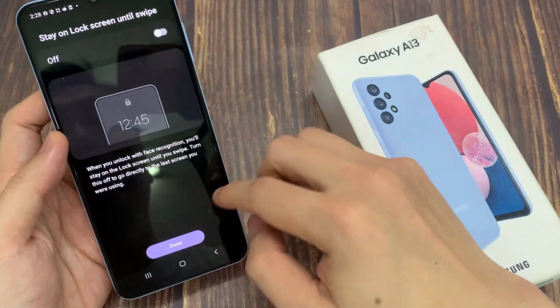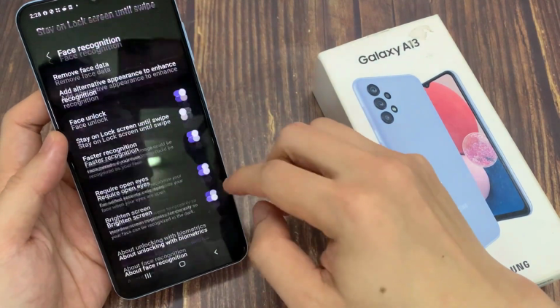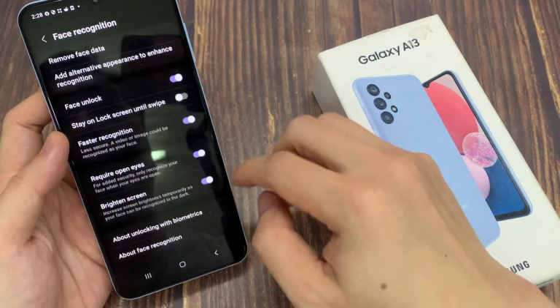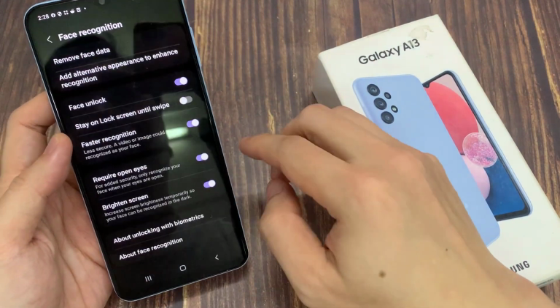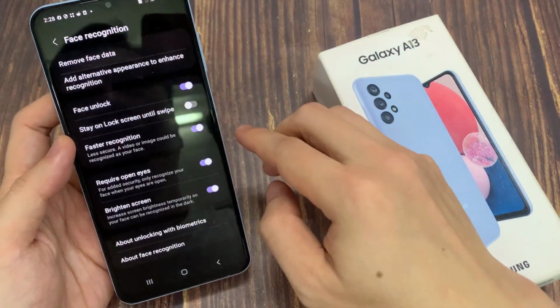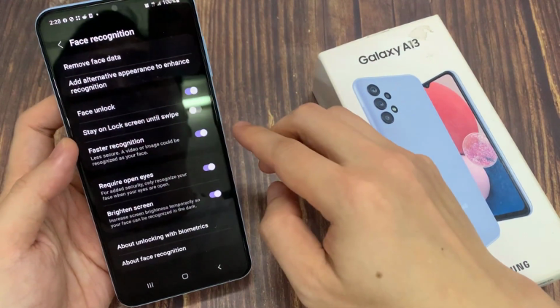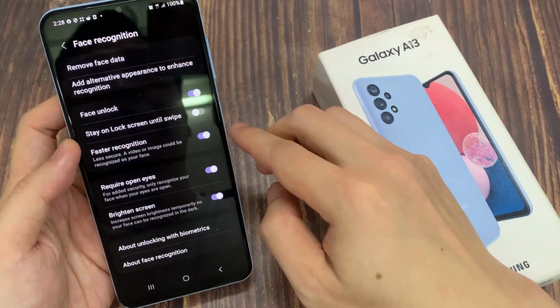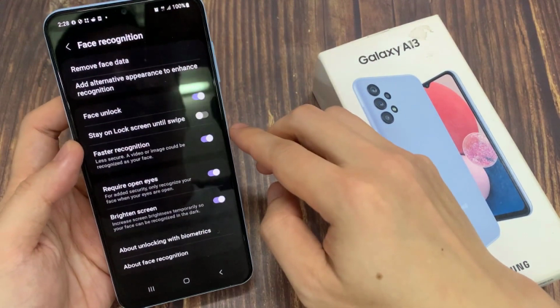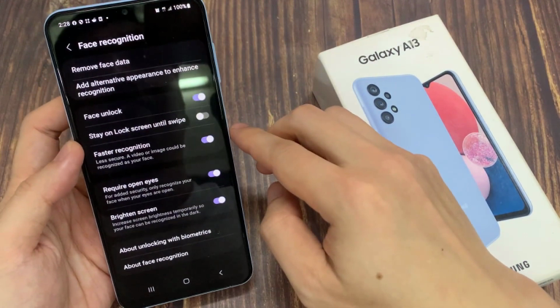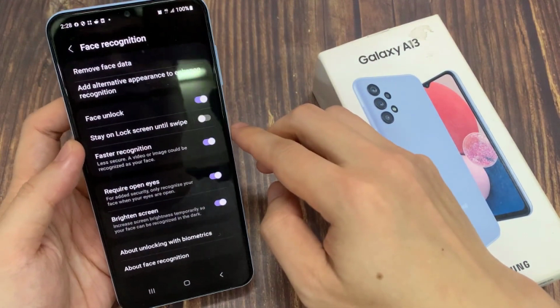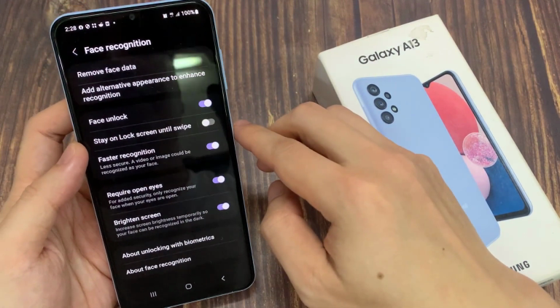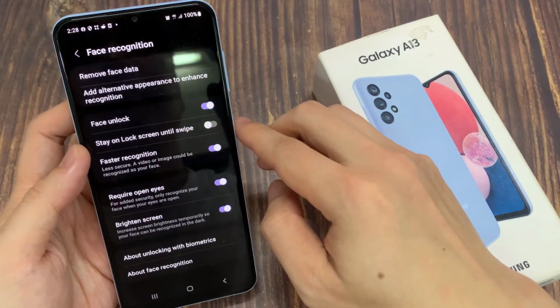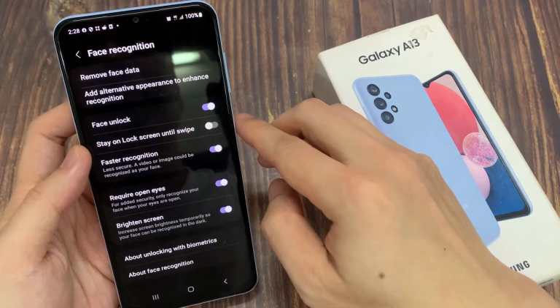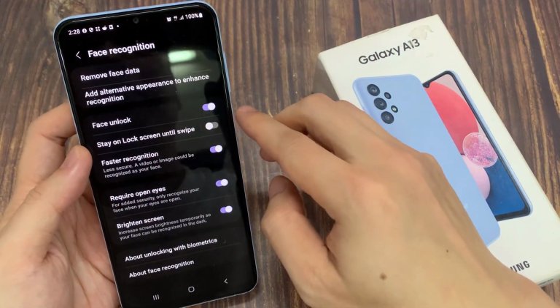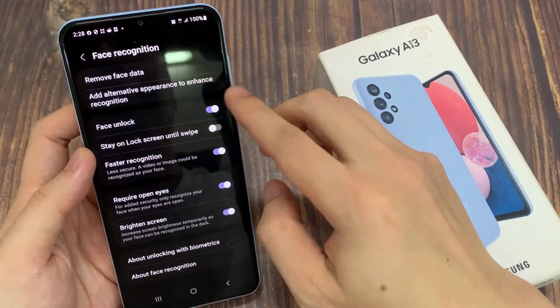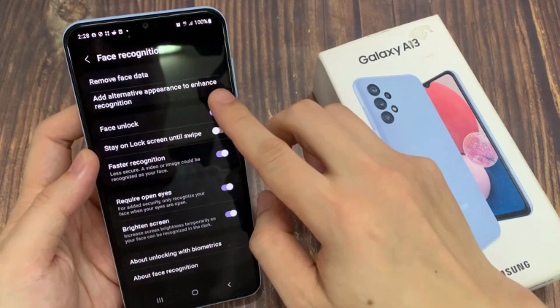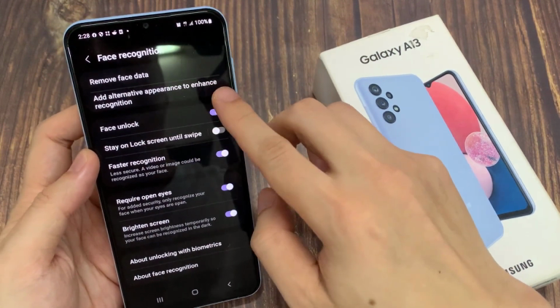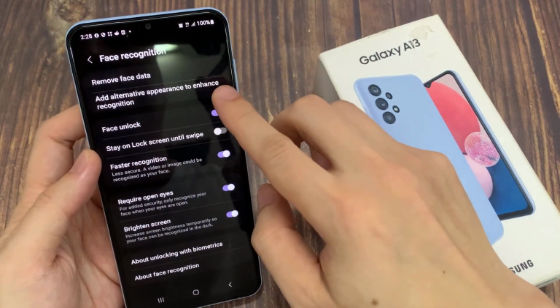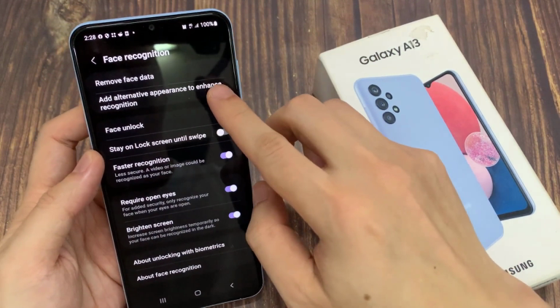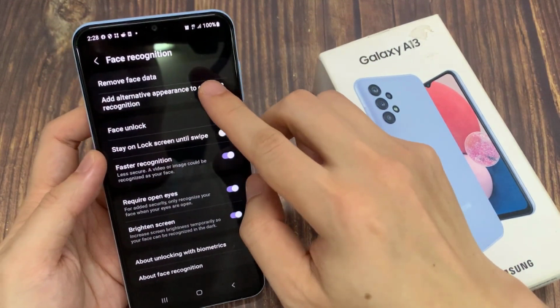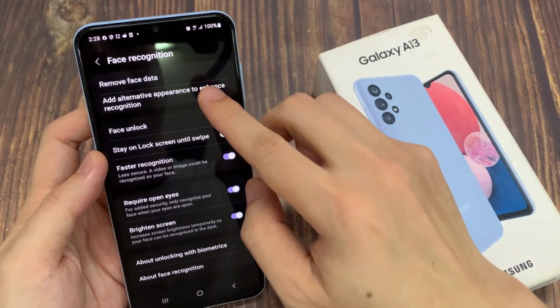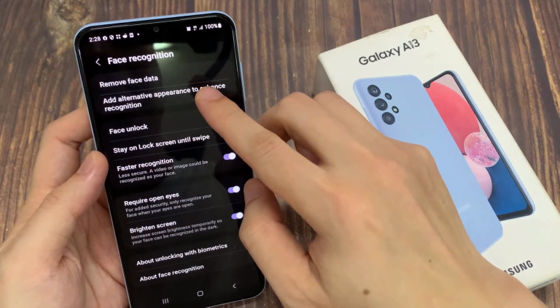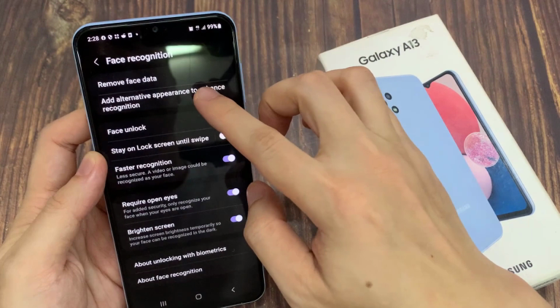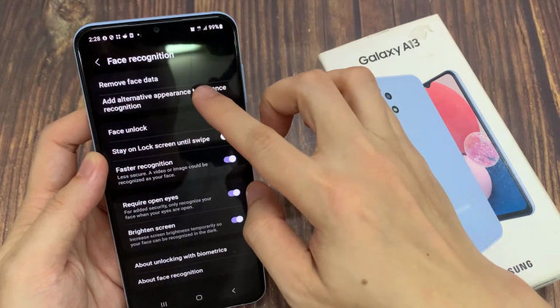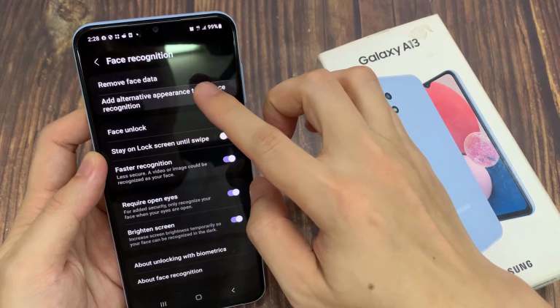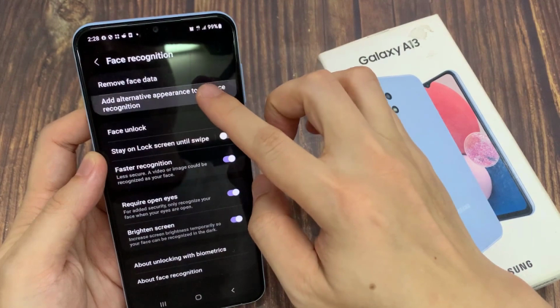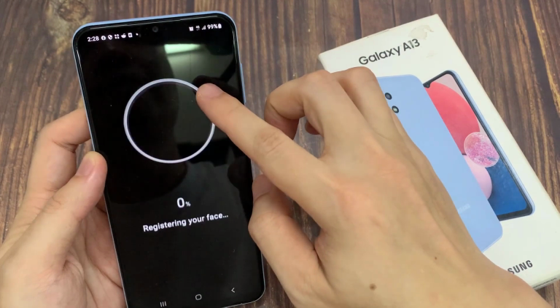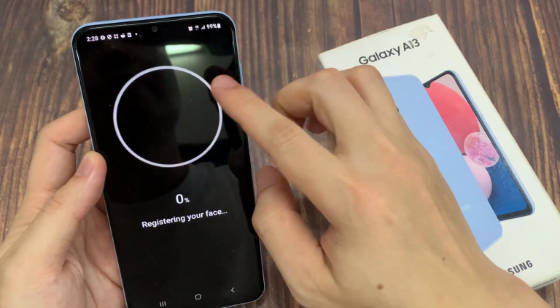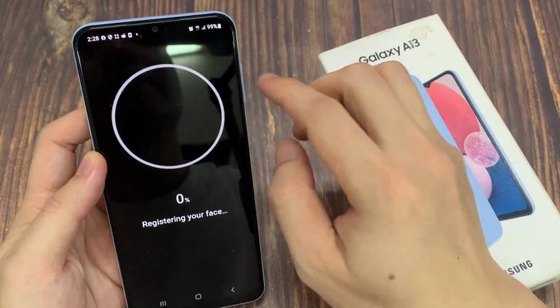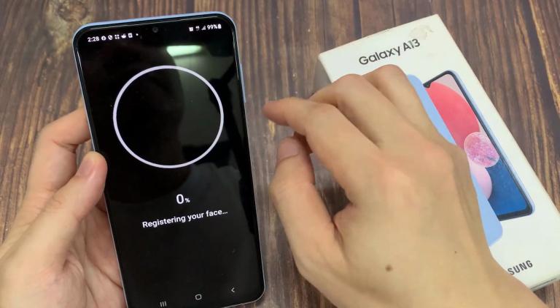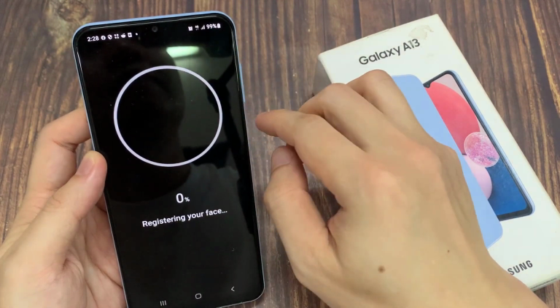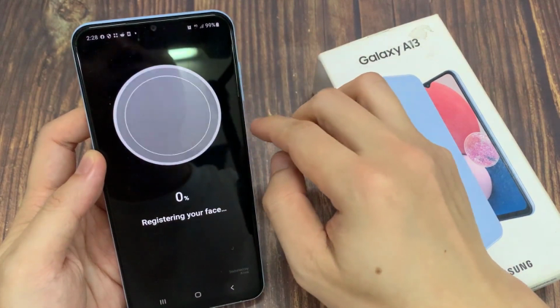Tap on done. After that, you can also add an alternative appearance to enhance recognition.